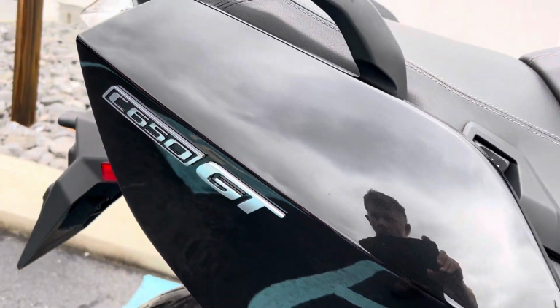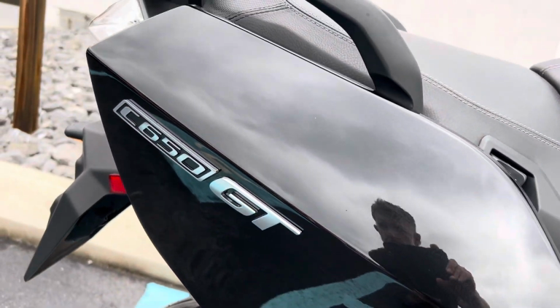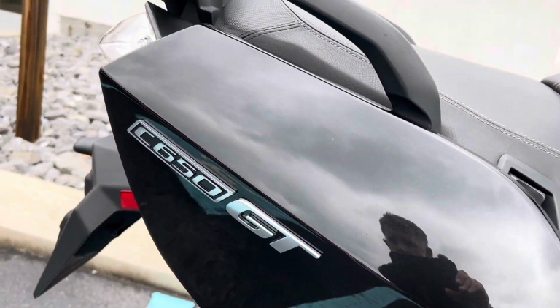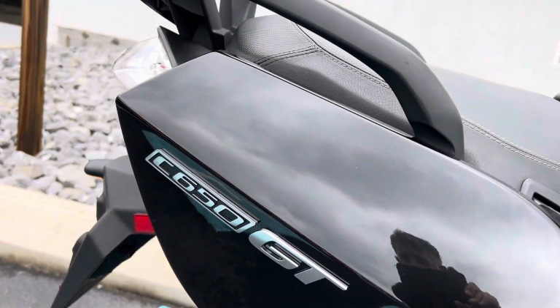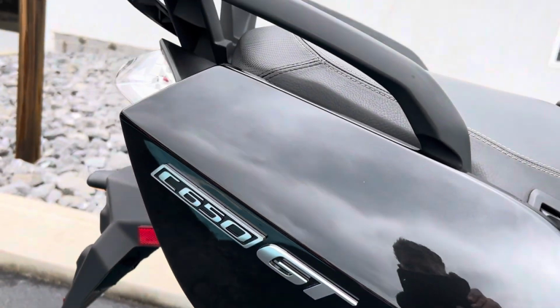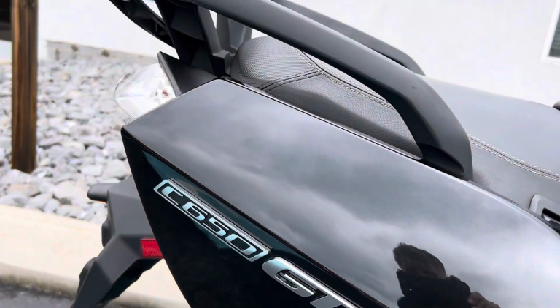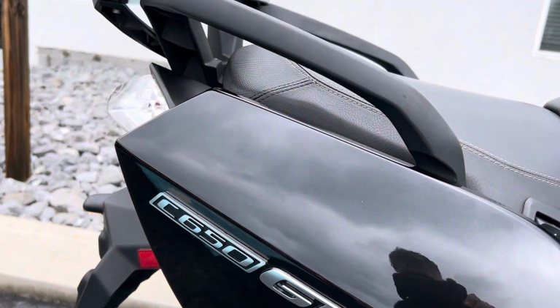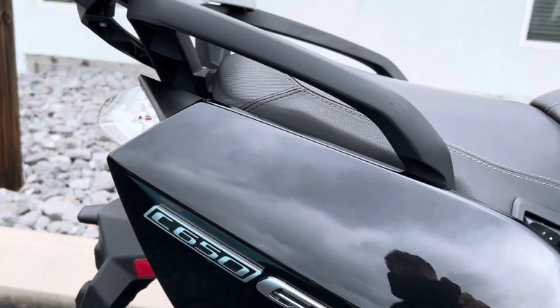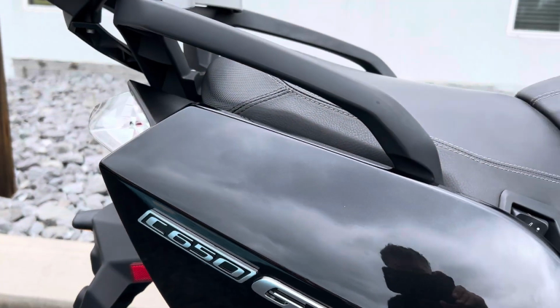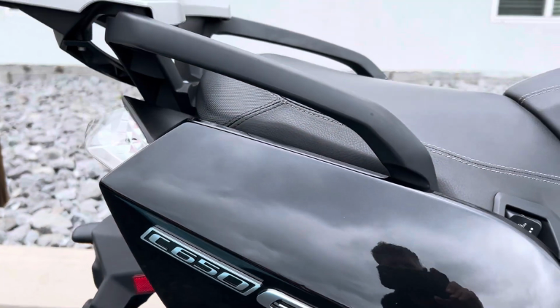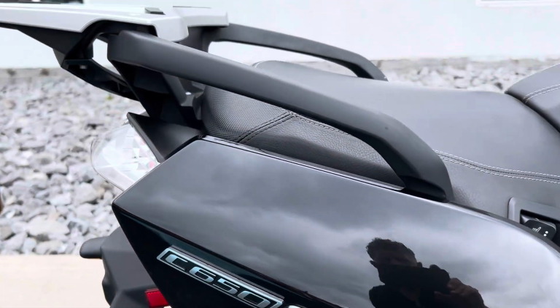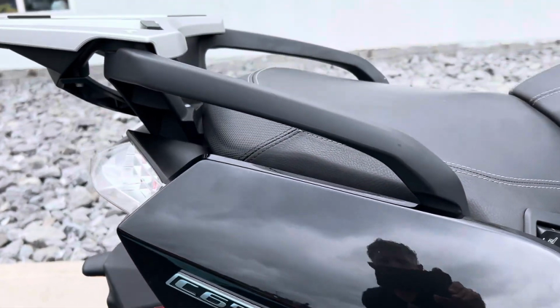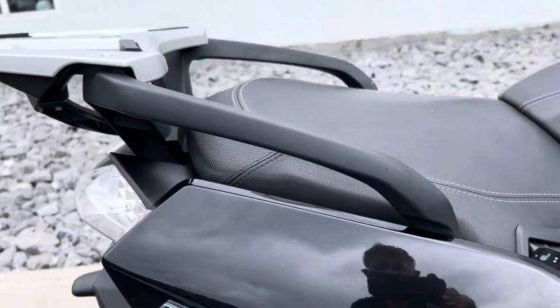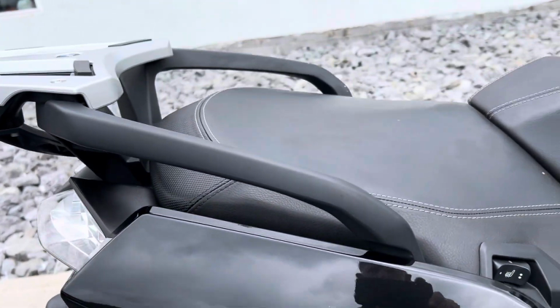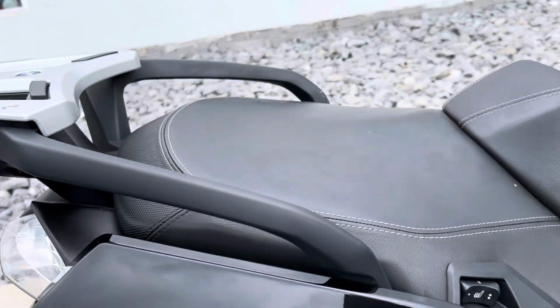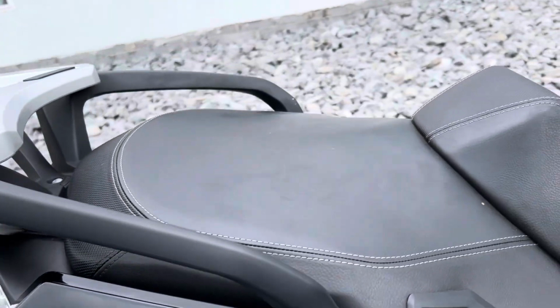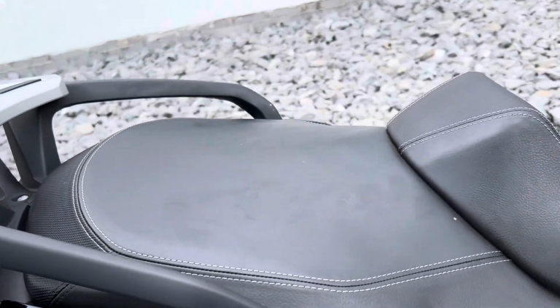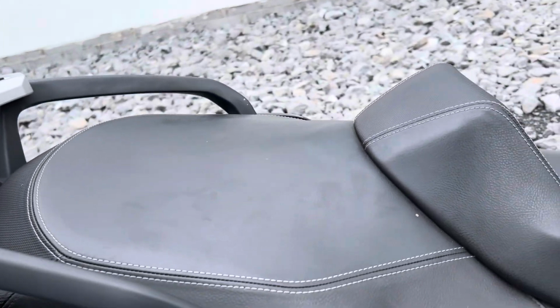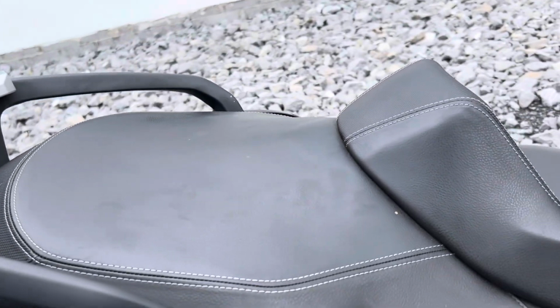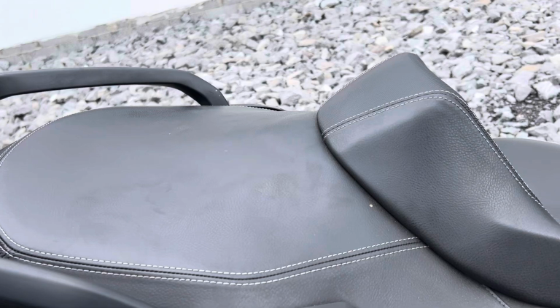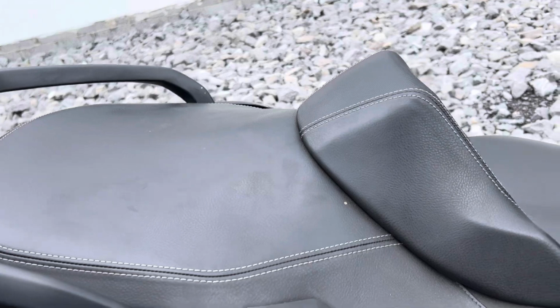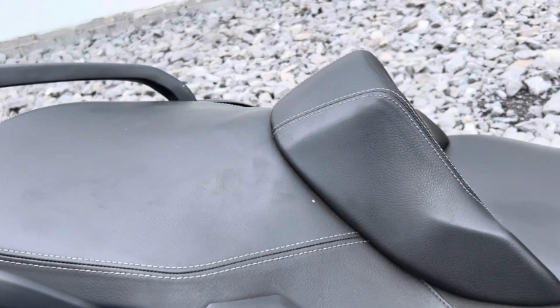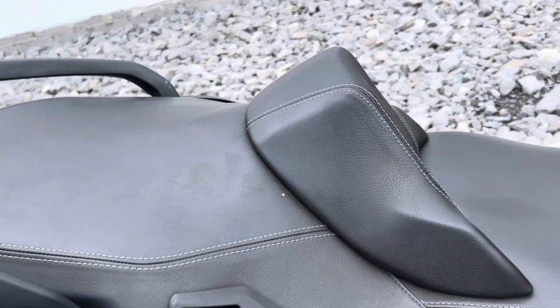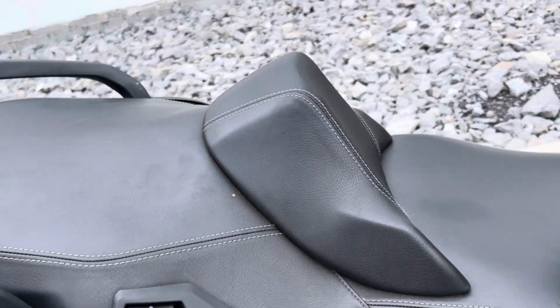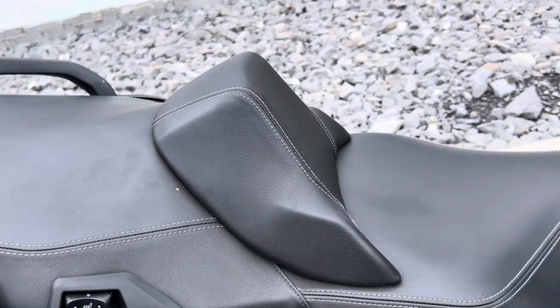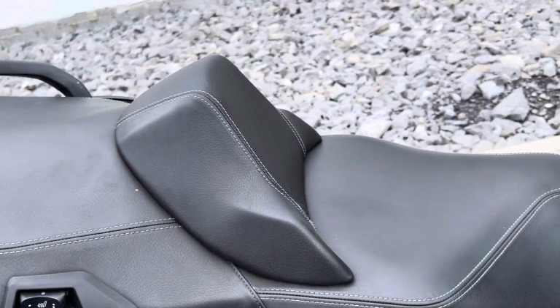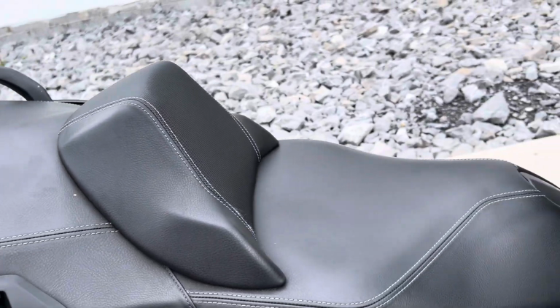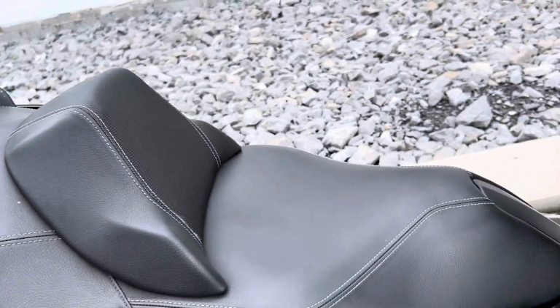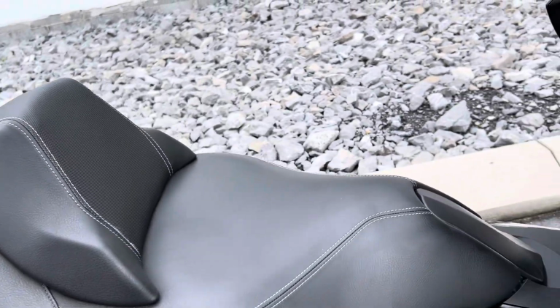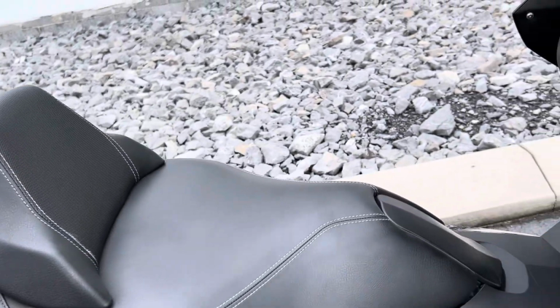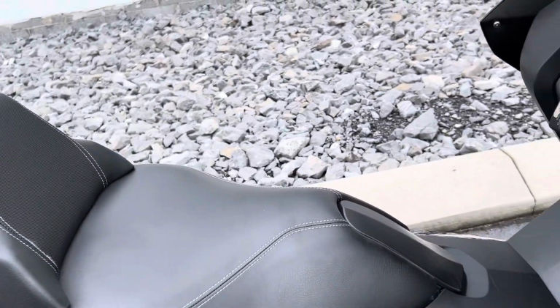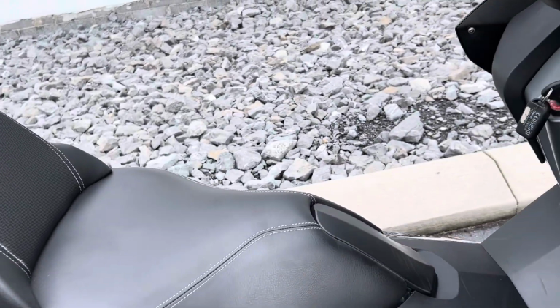Back panel is clean. The seats are in great shape.